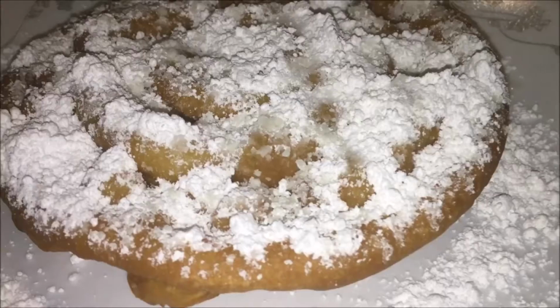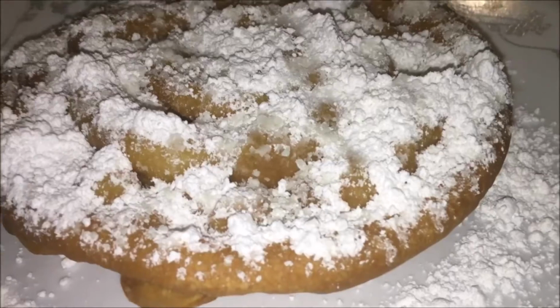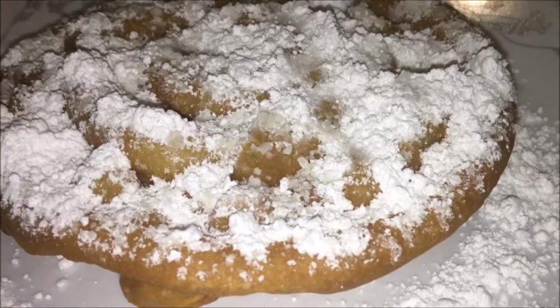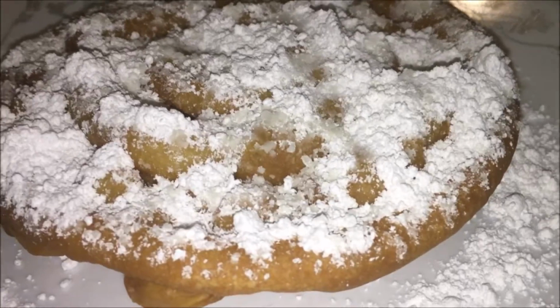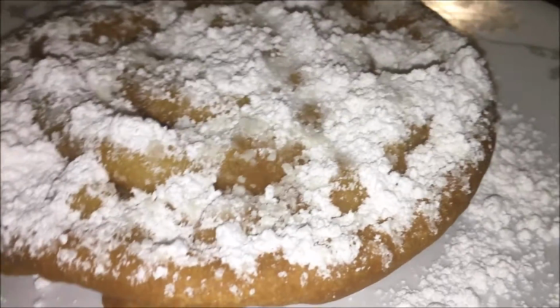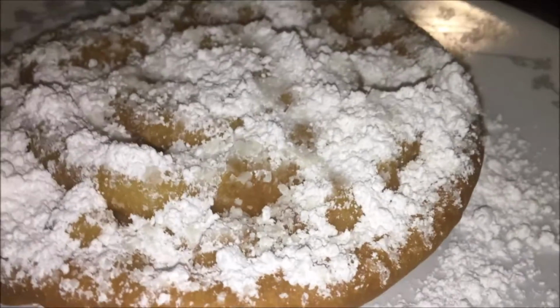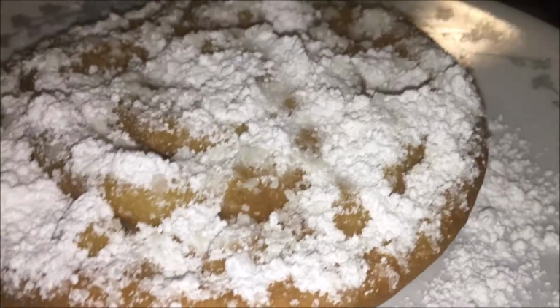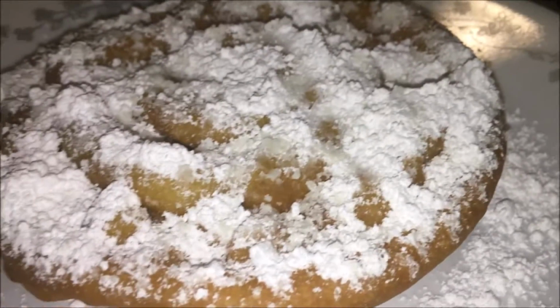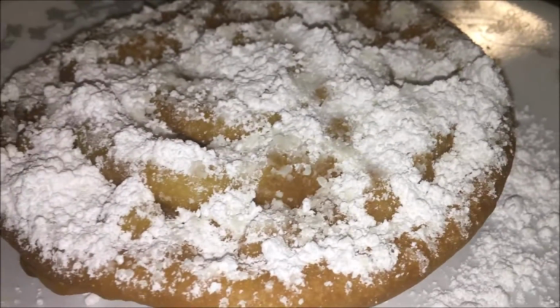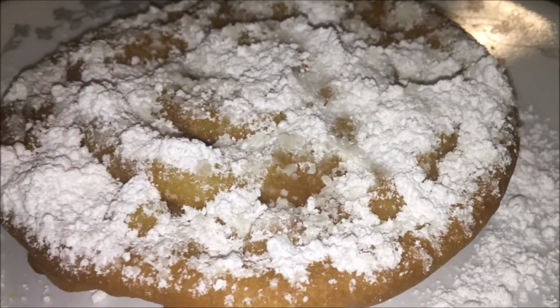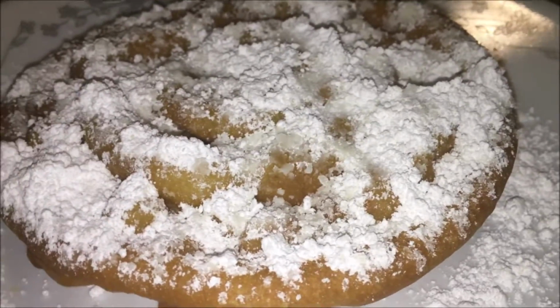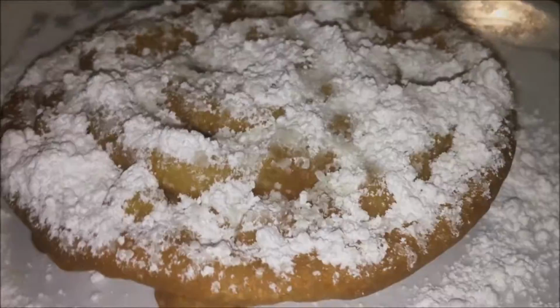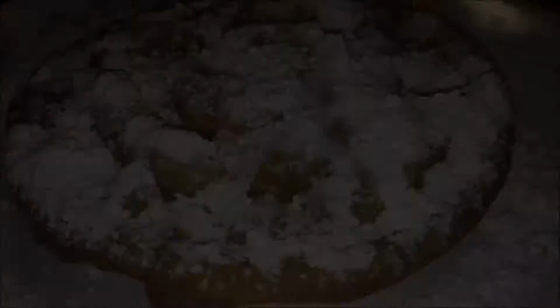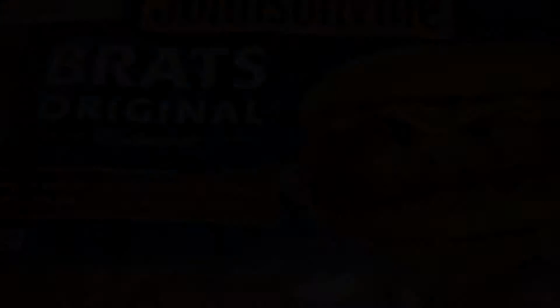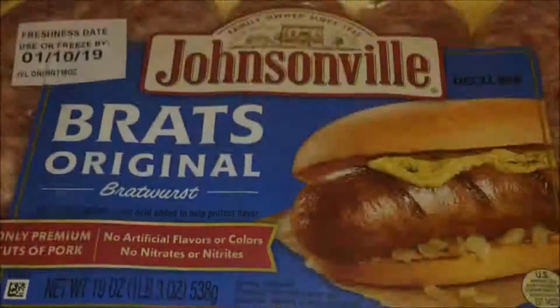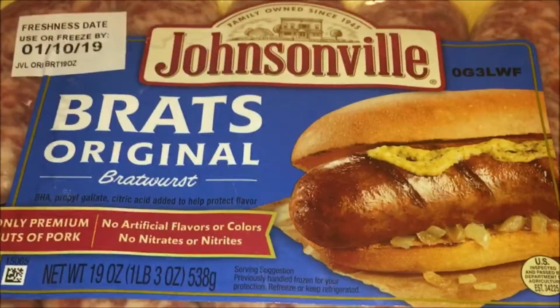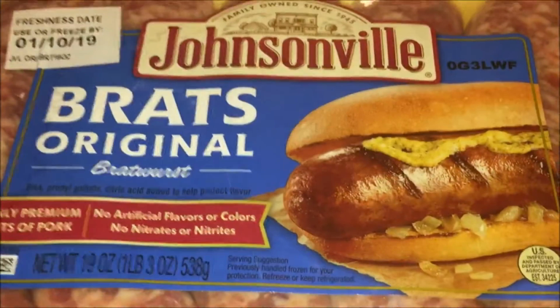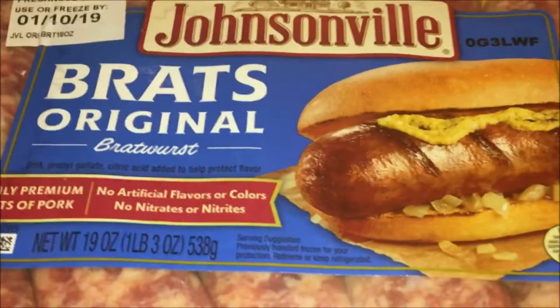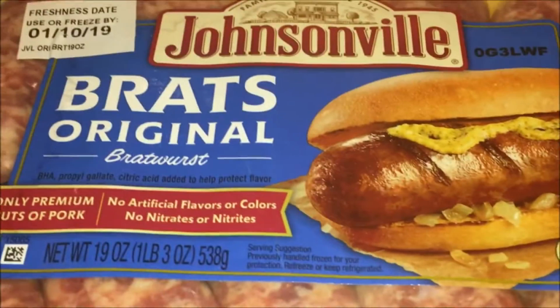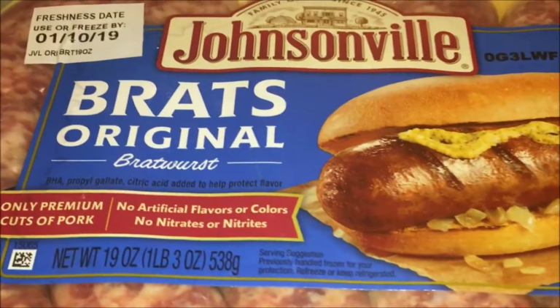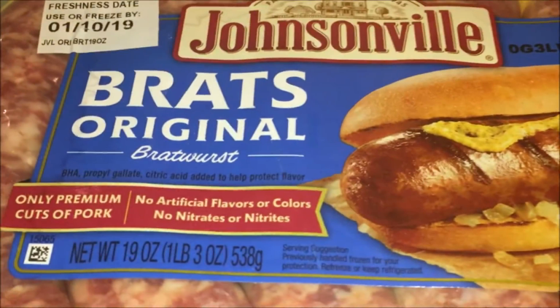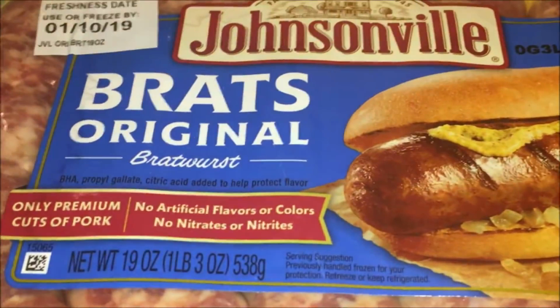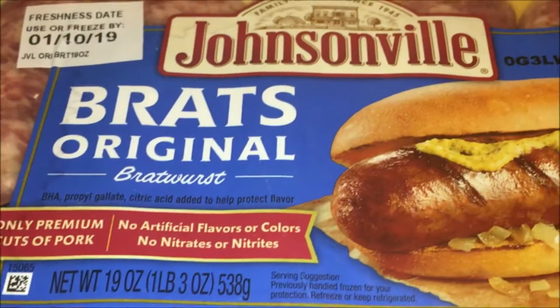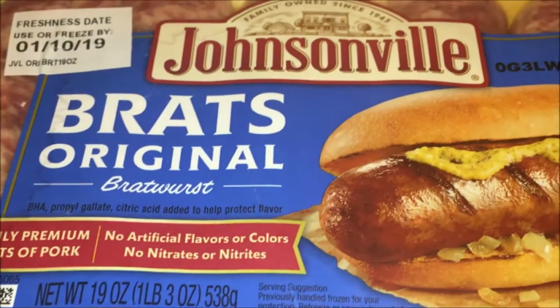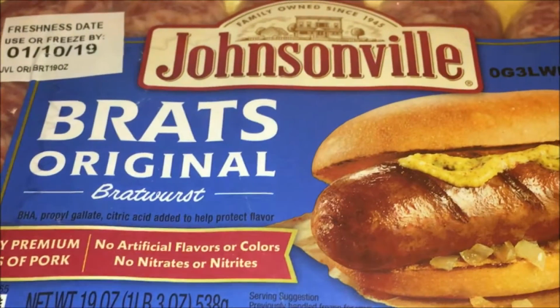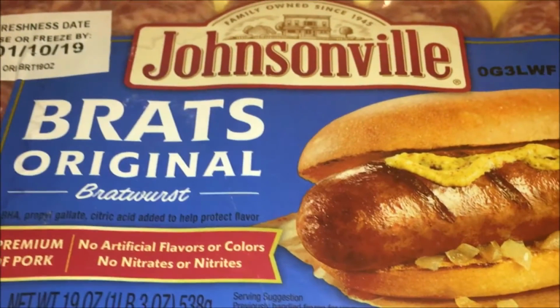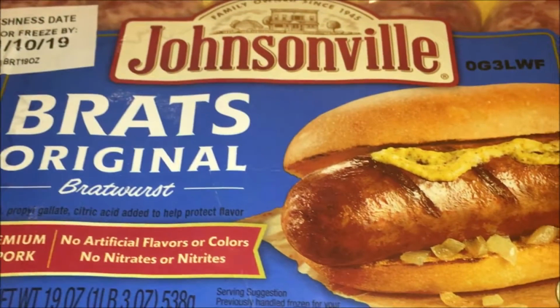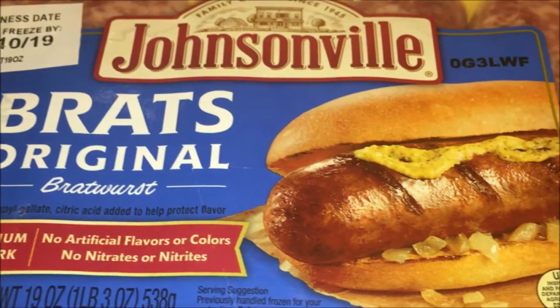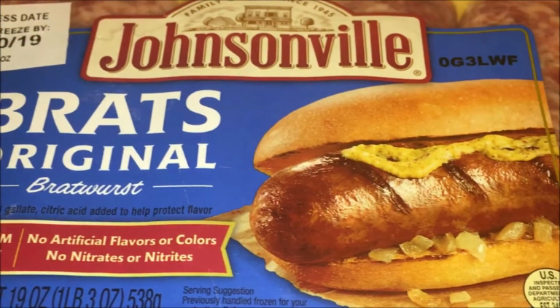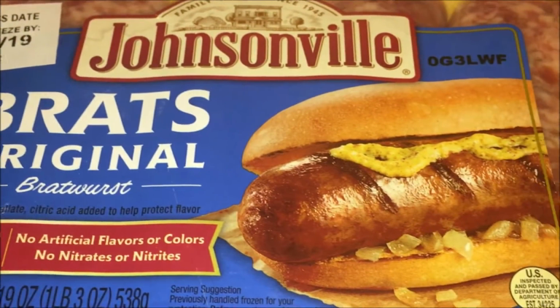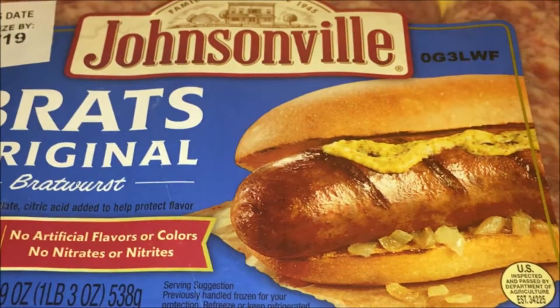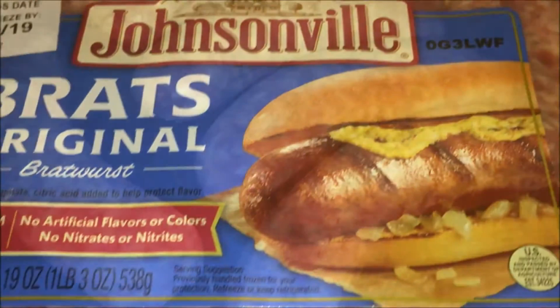For dessert, I had a funnel cake maker and Brad made some funnel cakes. I wanted extra powdered sugar on mine.